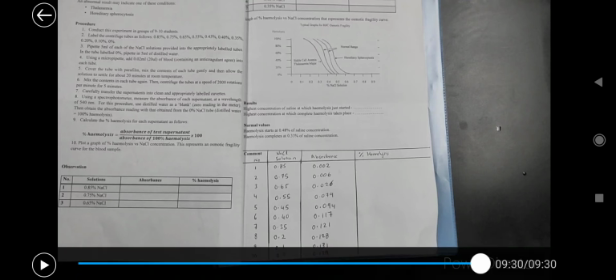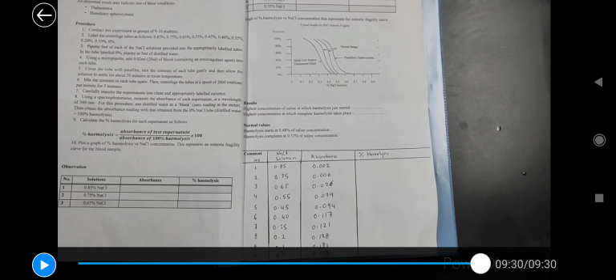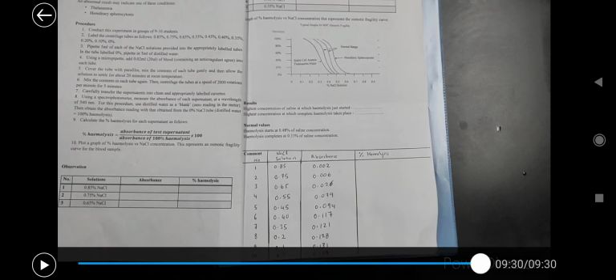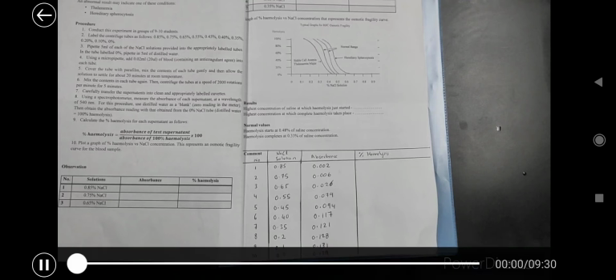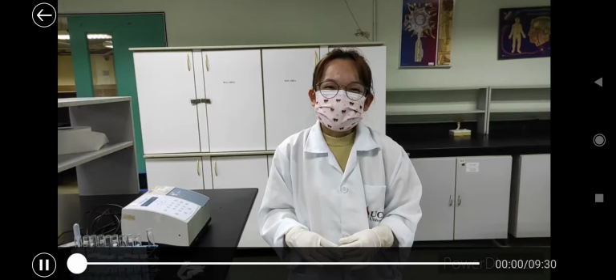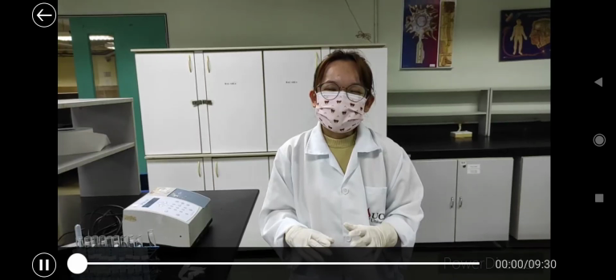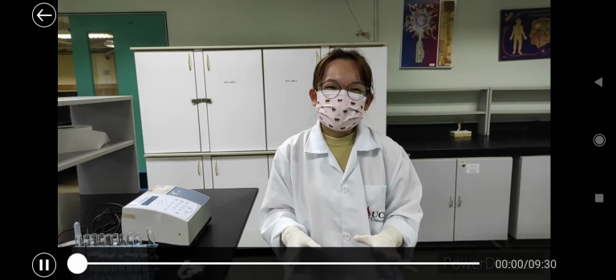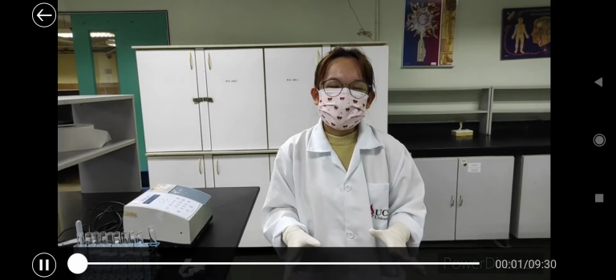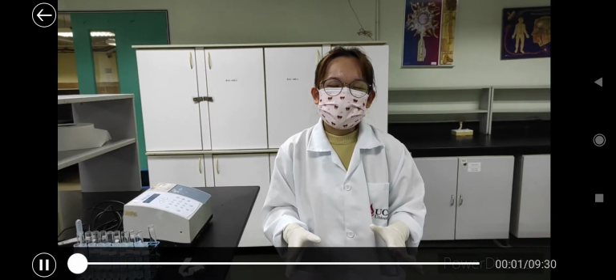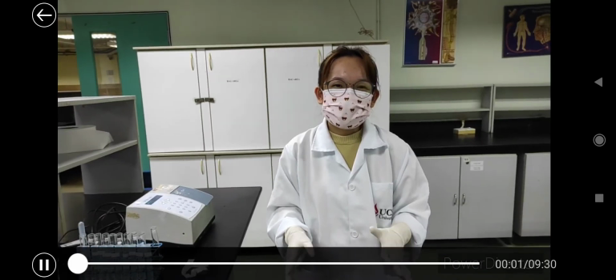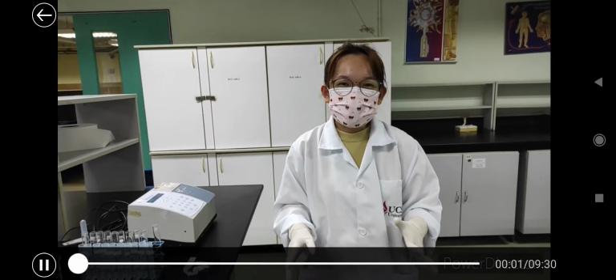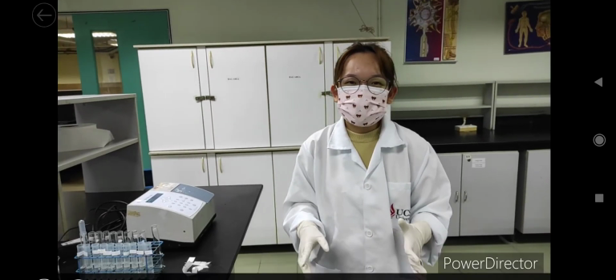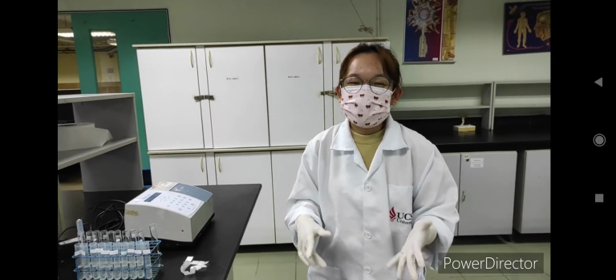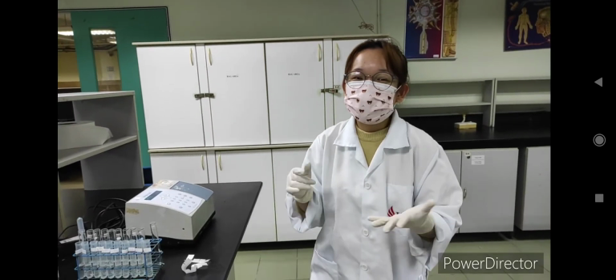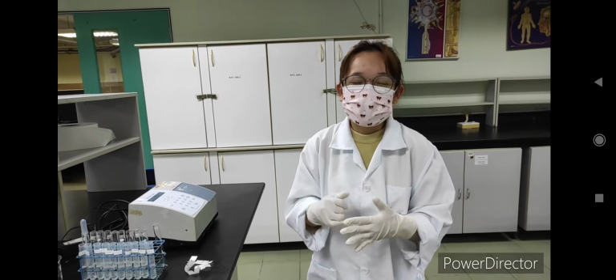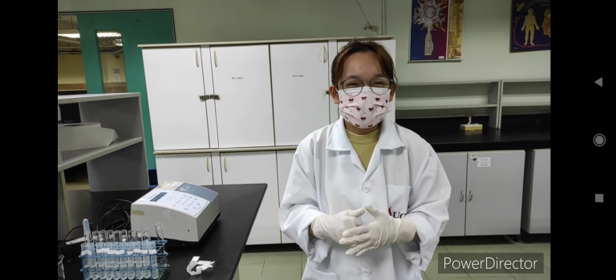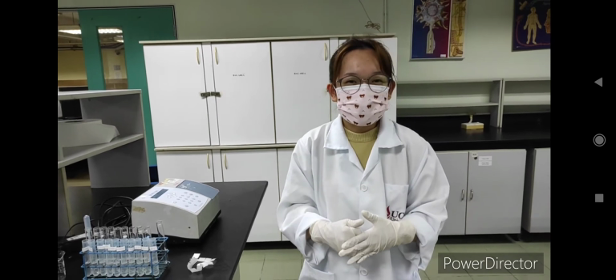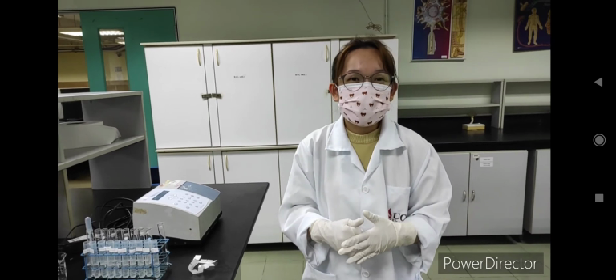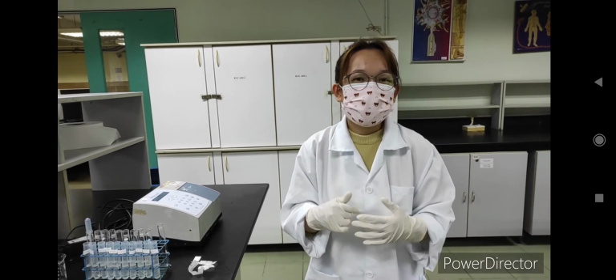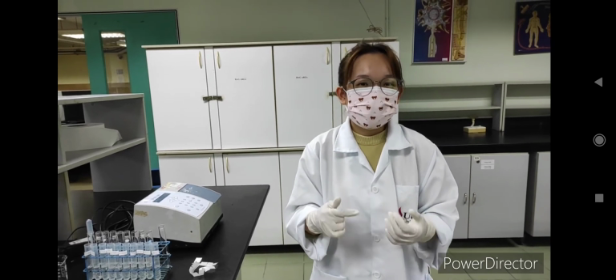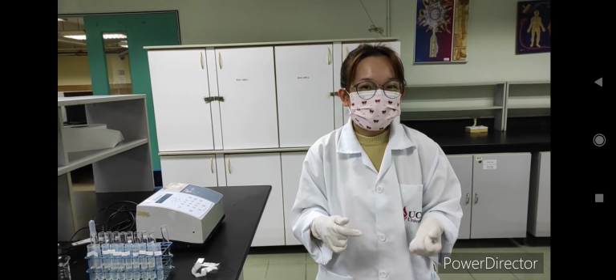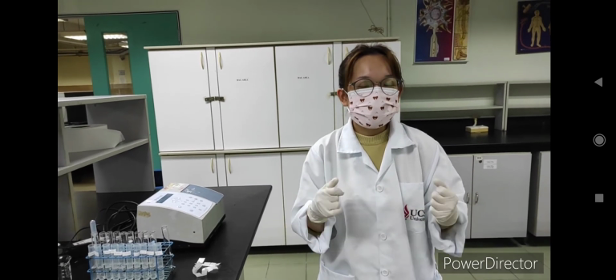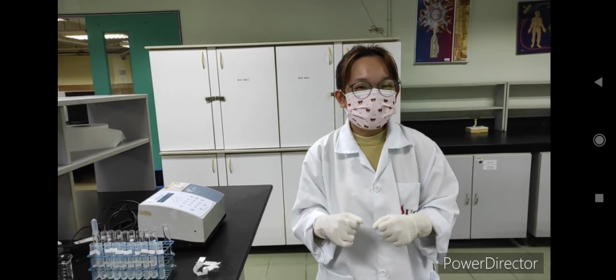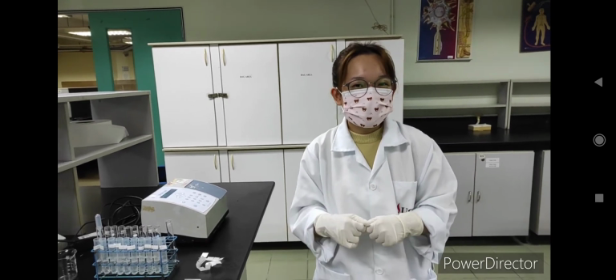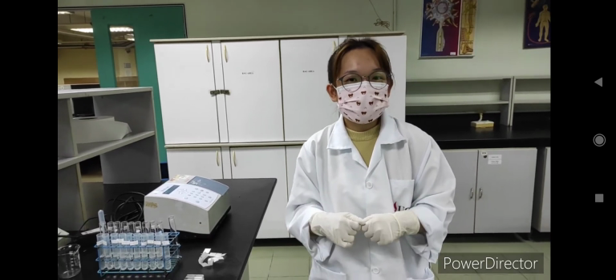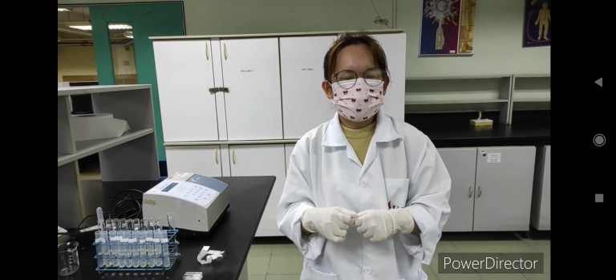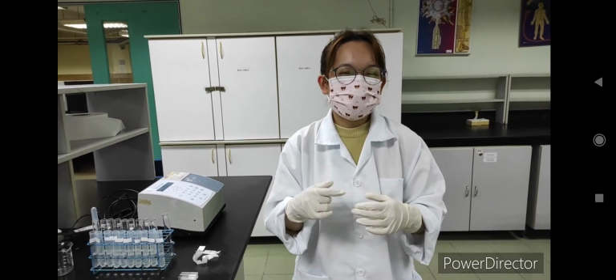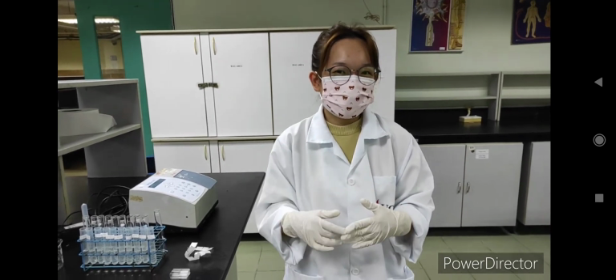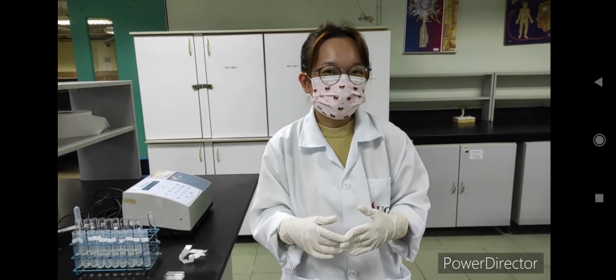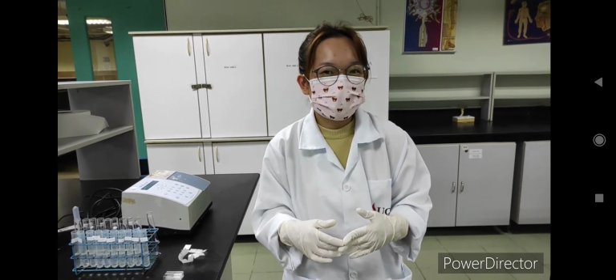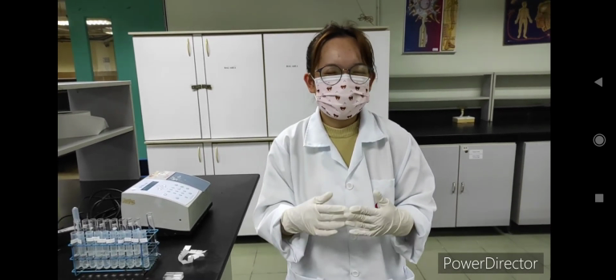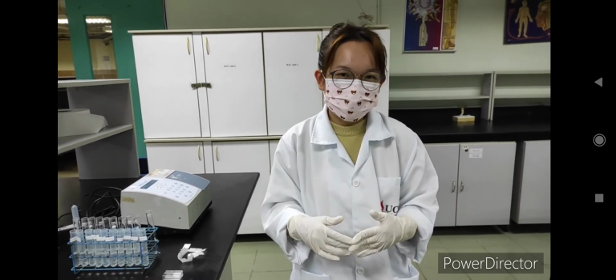Hi students, today we are going to do an experiment on Osmotic Fragility of Erythrocyte Practical.